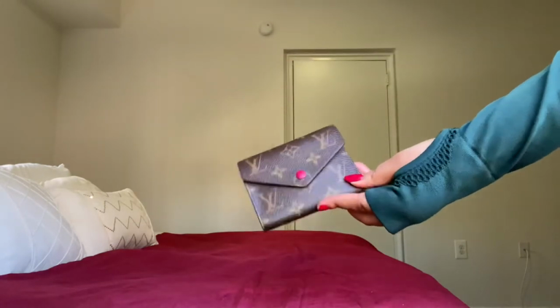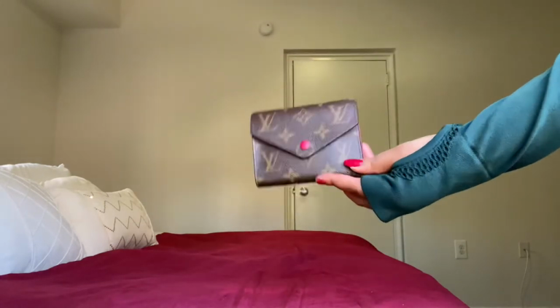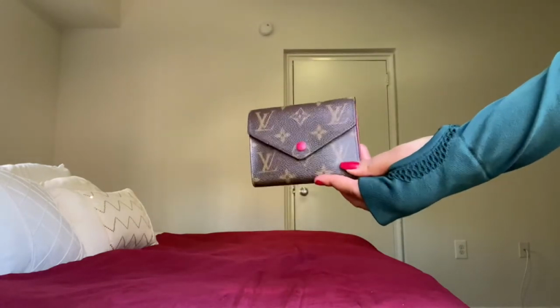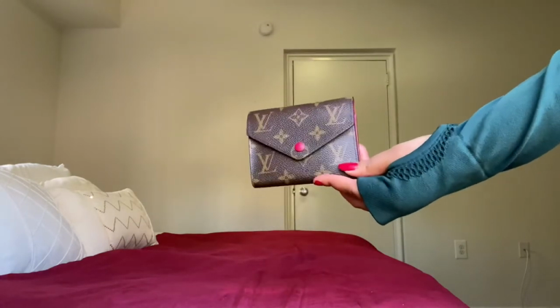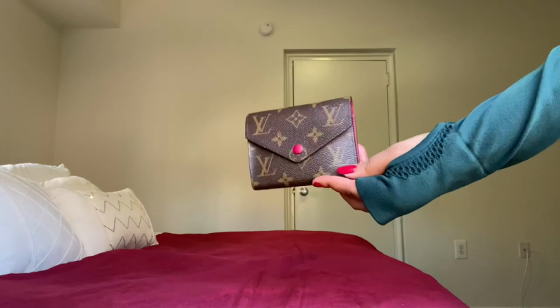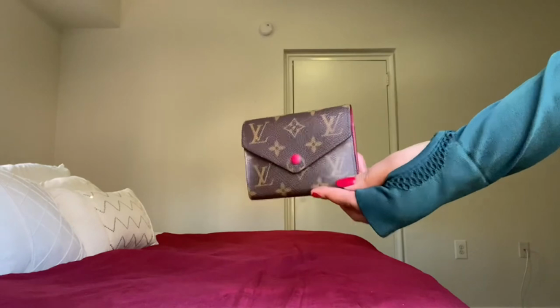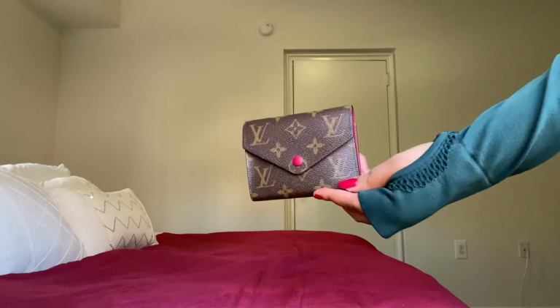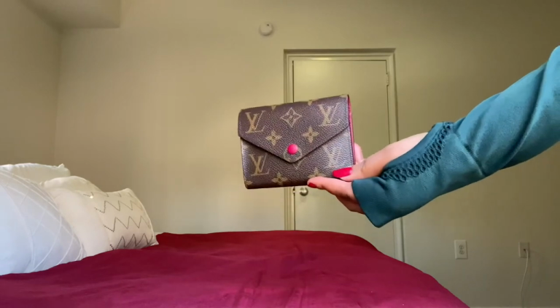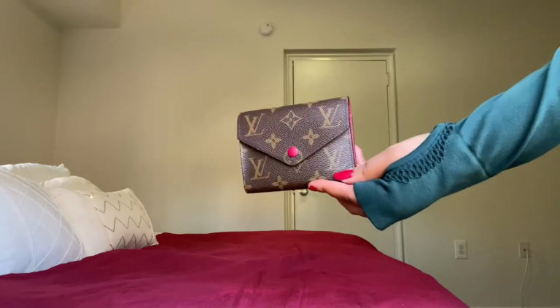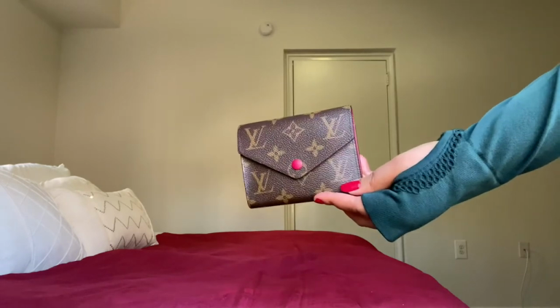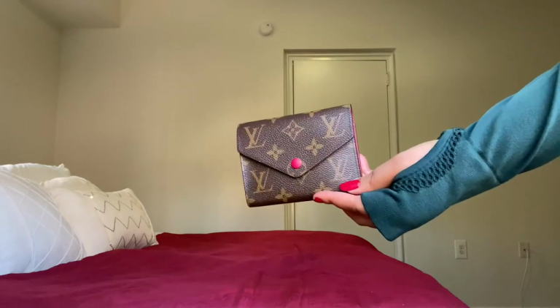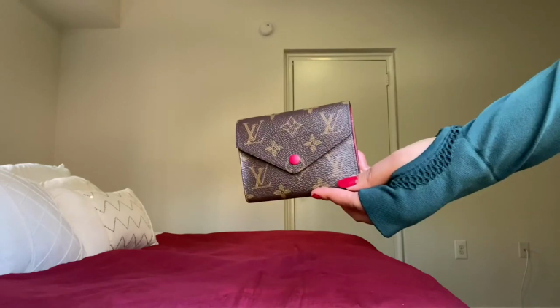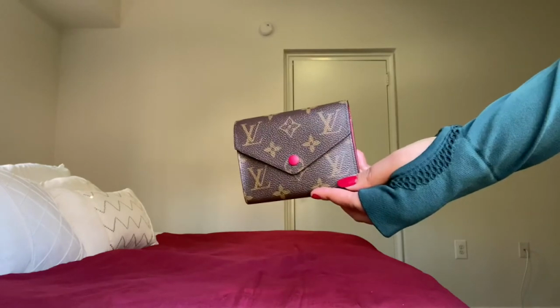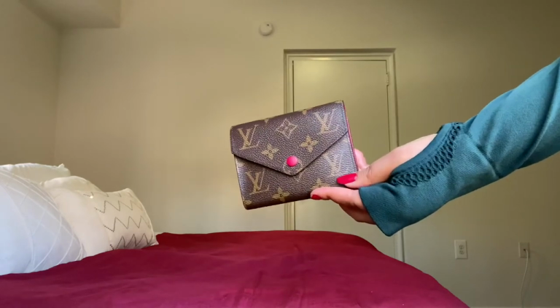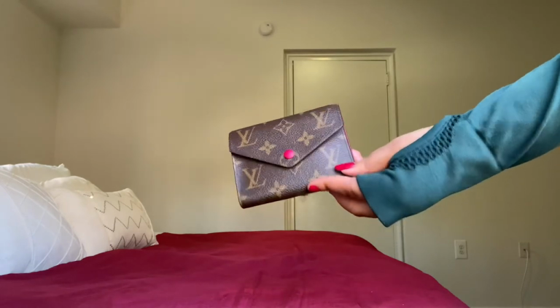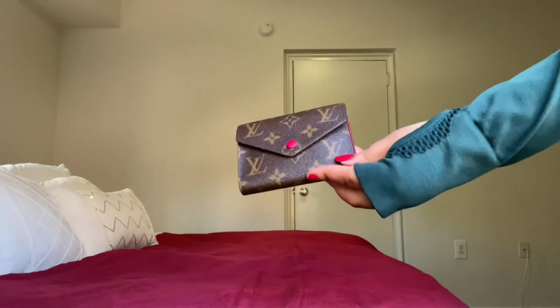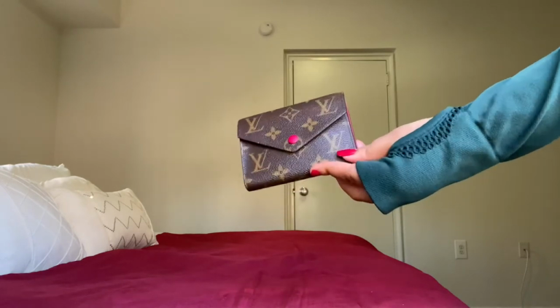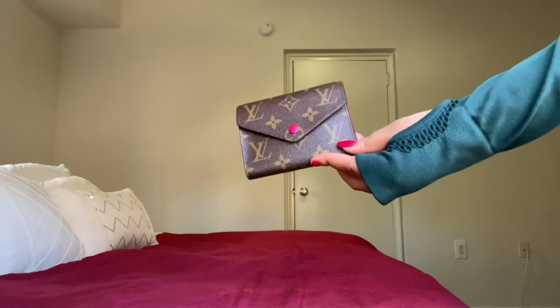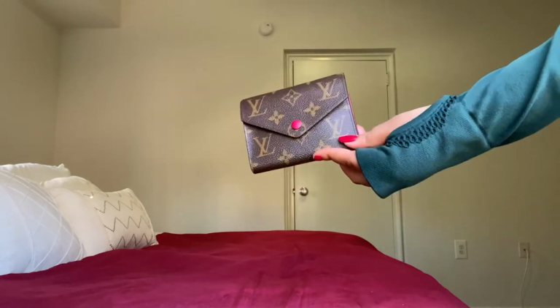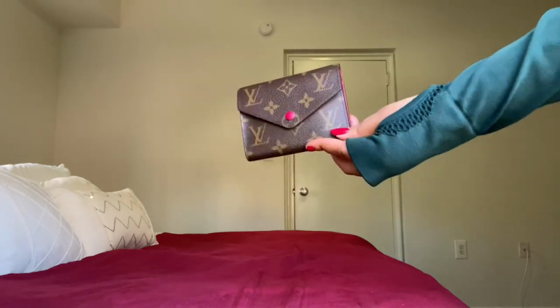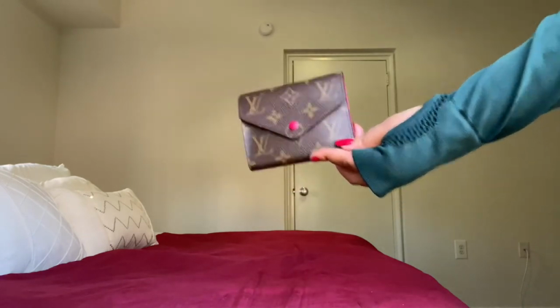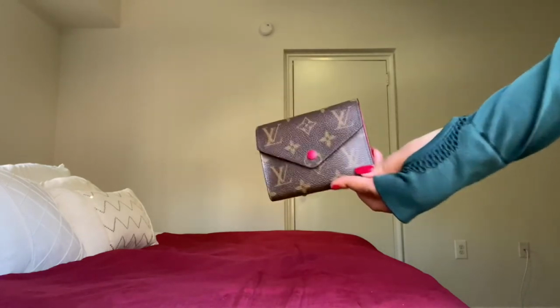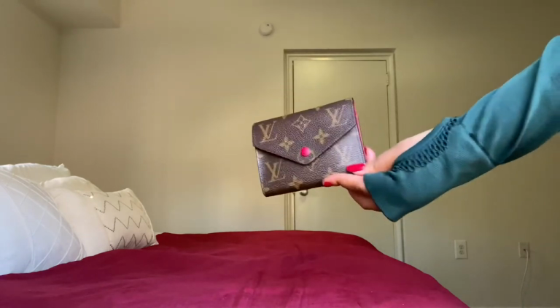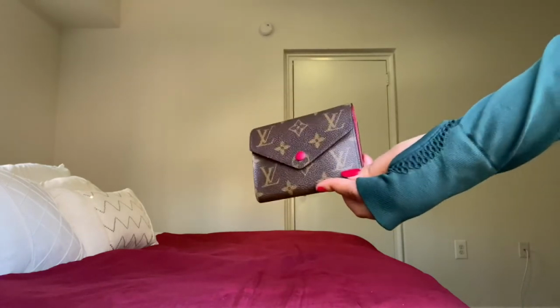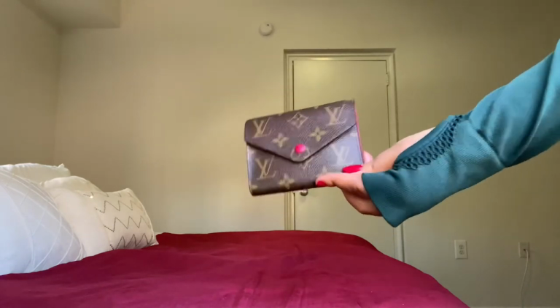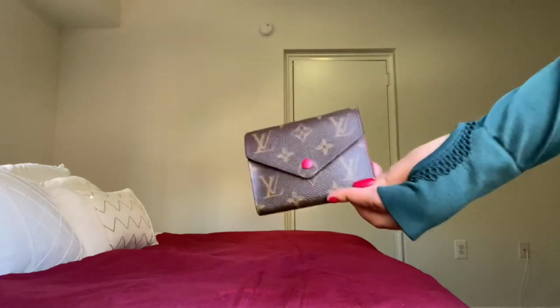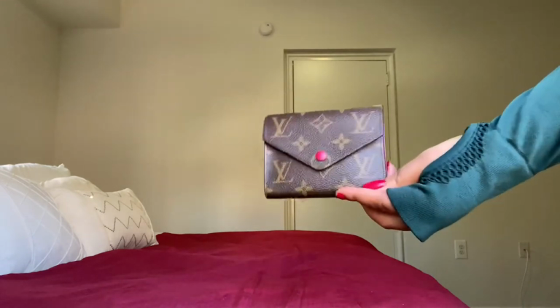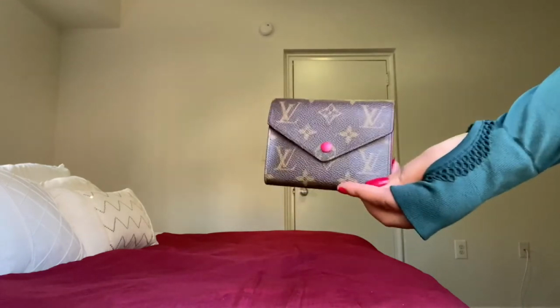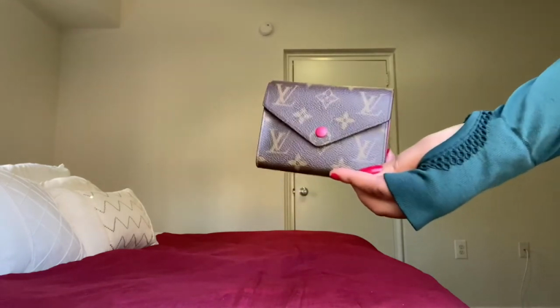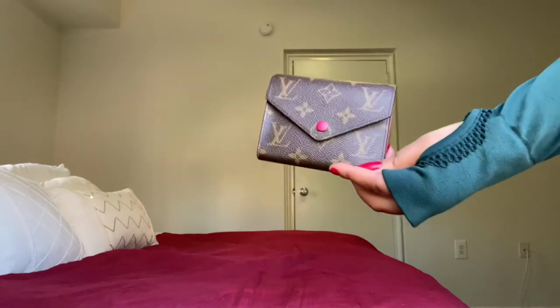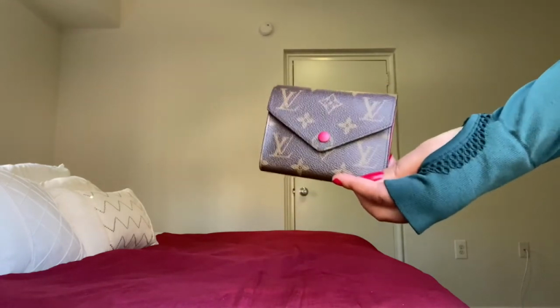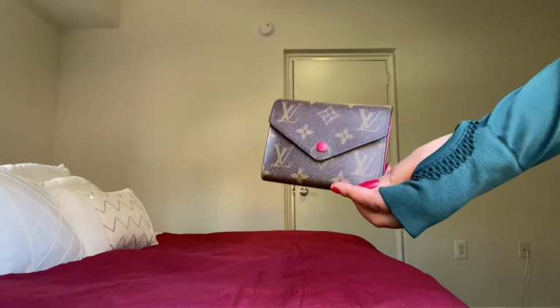I love this wallet. It's currently my favorite wallet from Louis Vuitton.